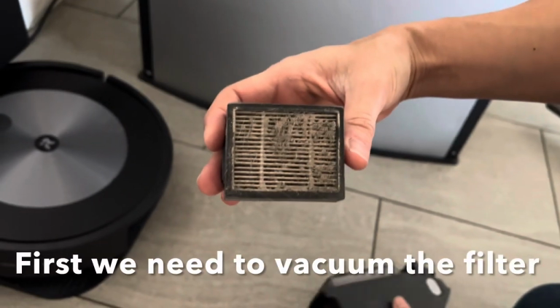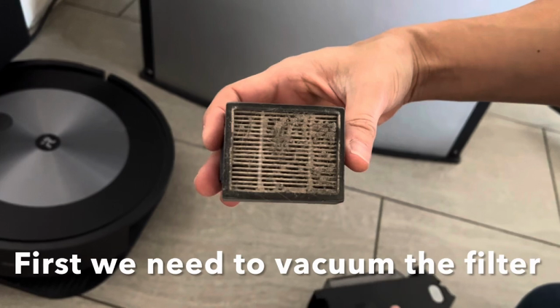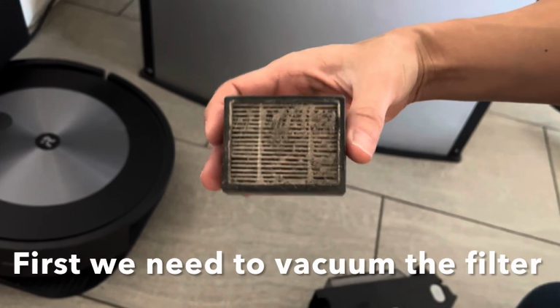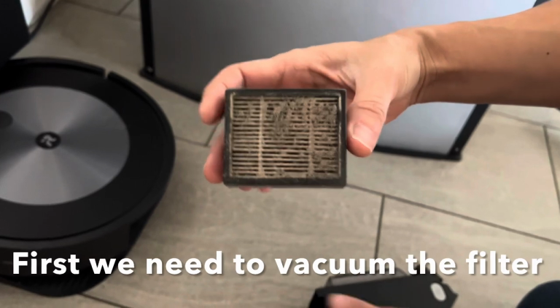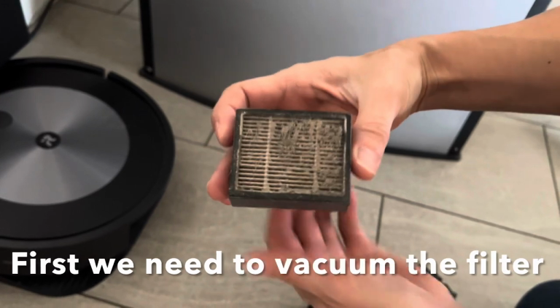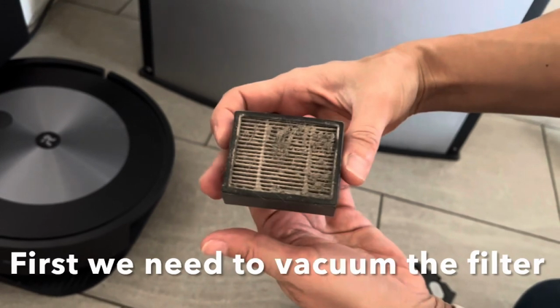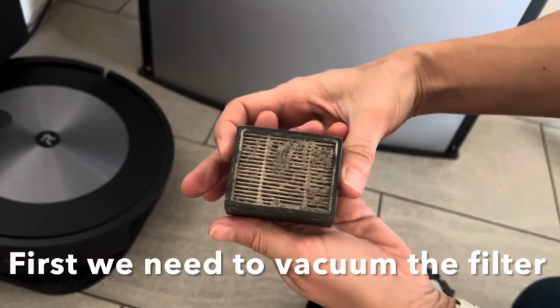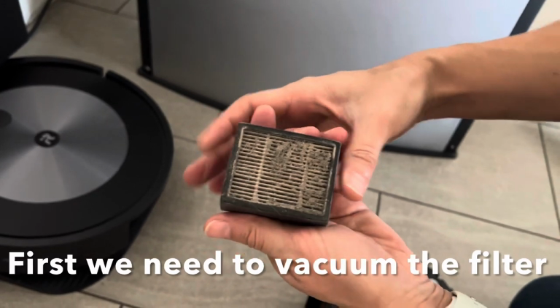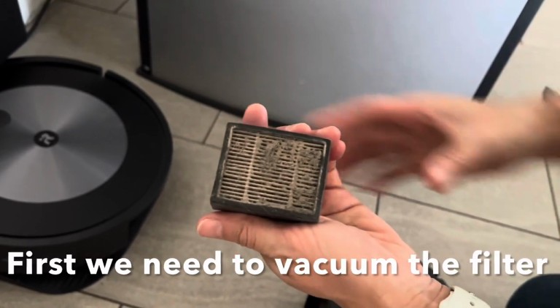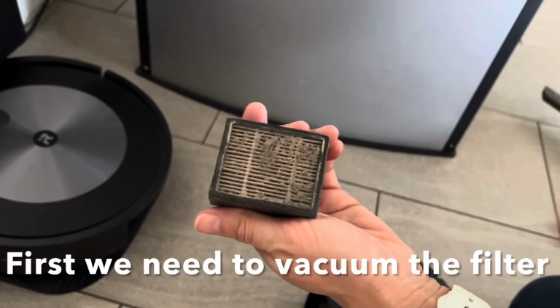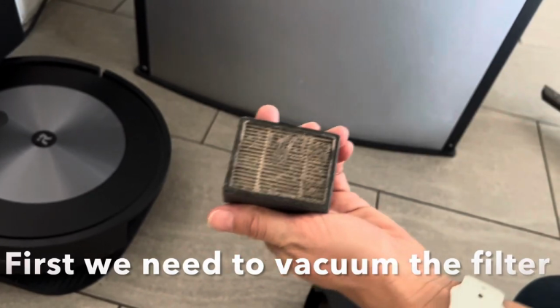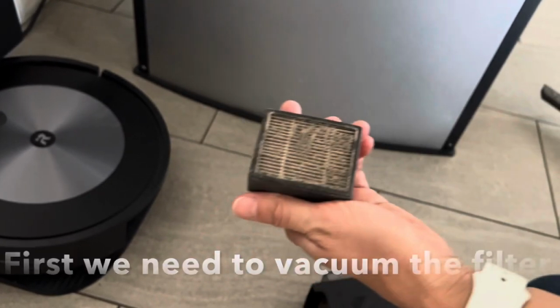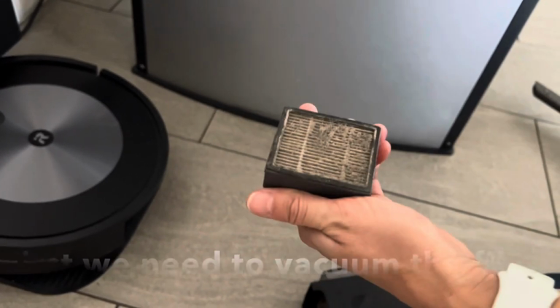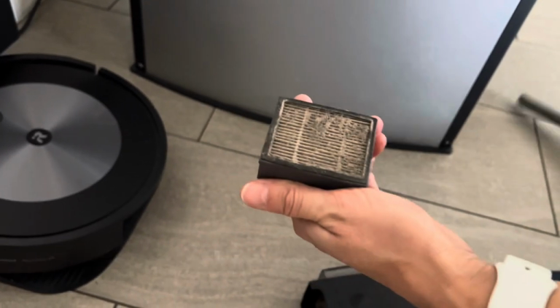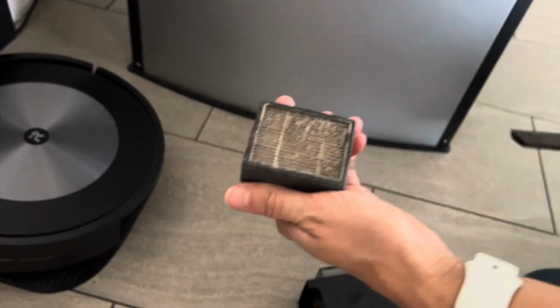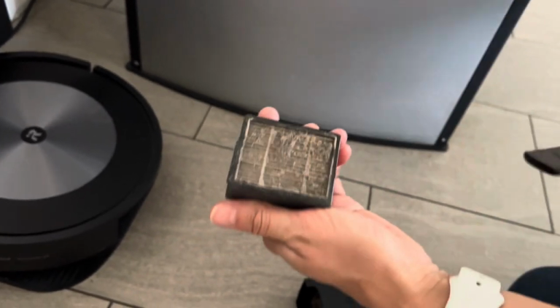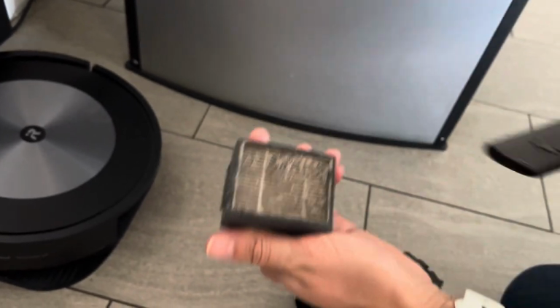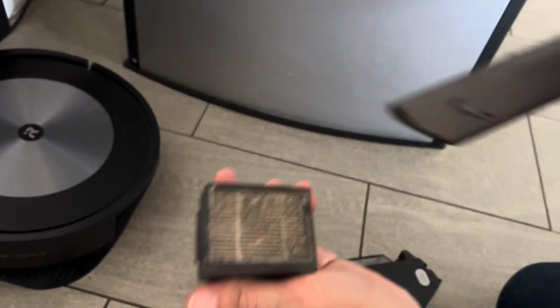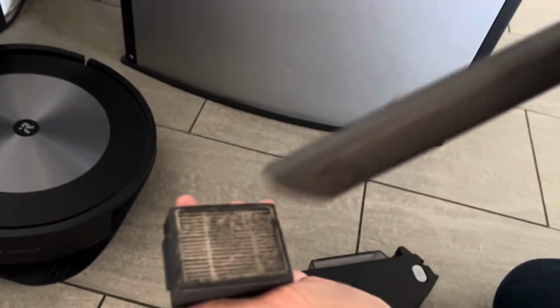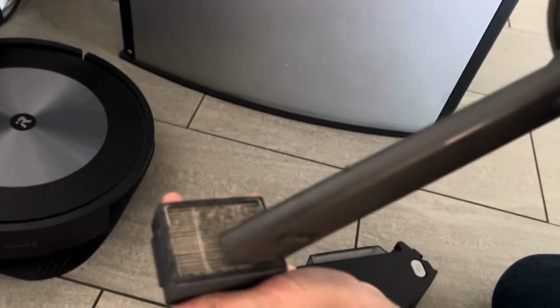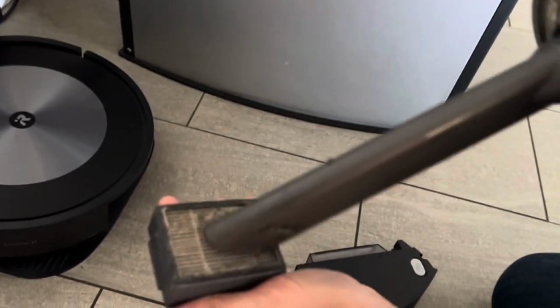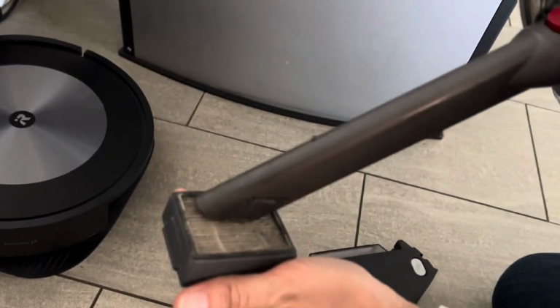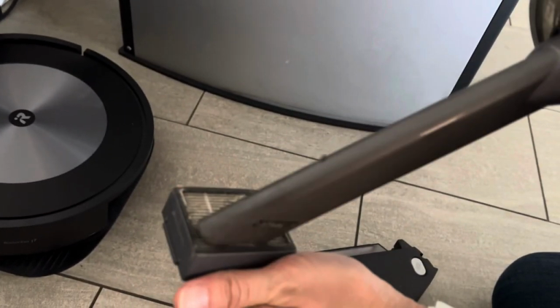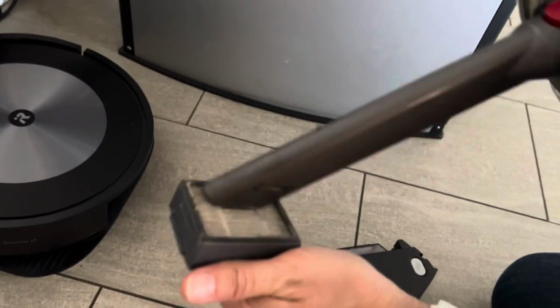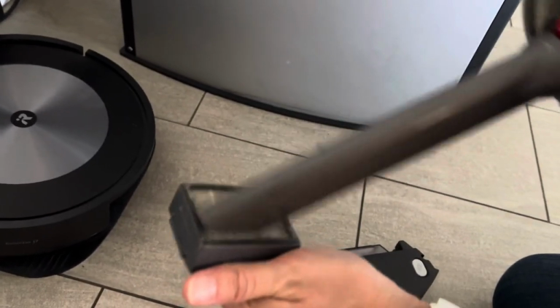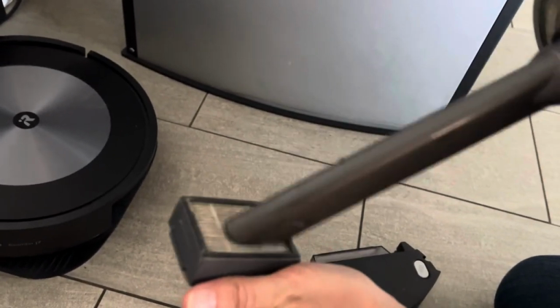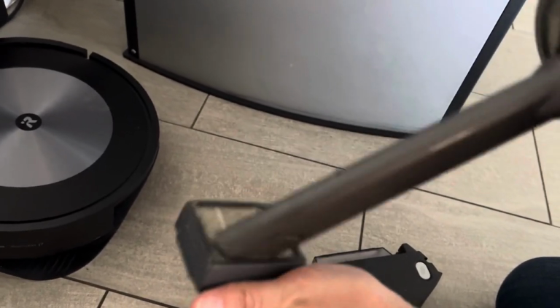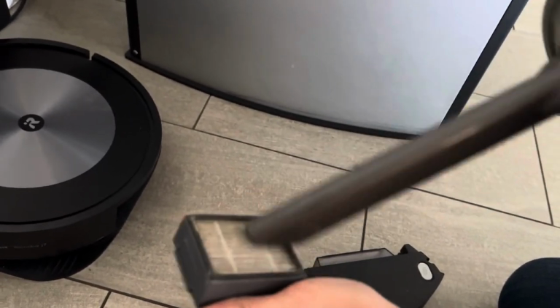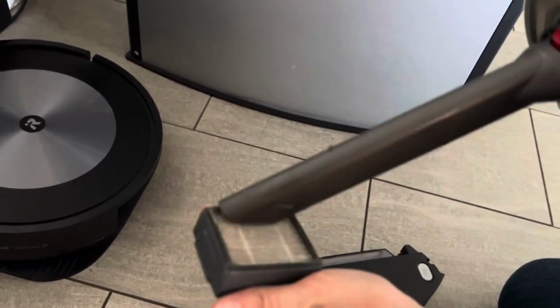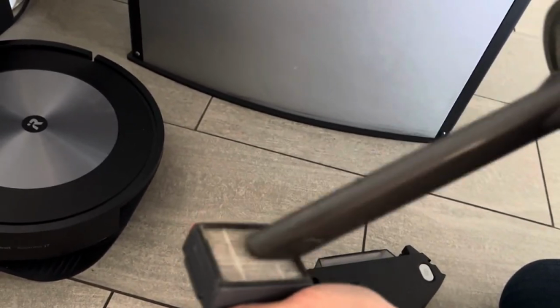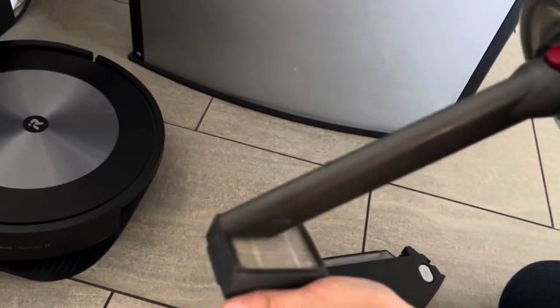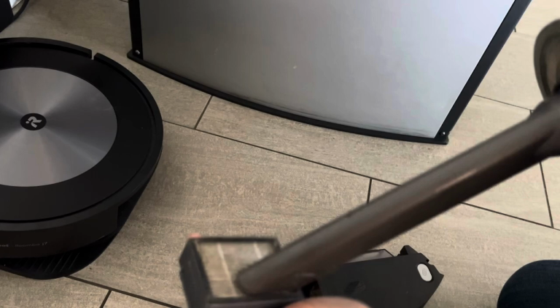First, we need to vacuum the filters. If we don't, the dirt gets caked onto the filter.